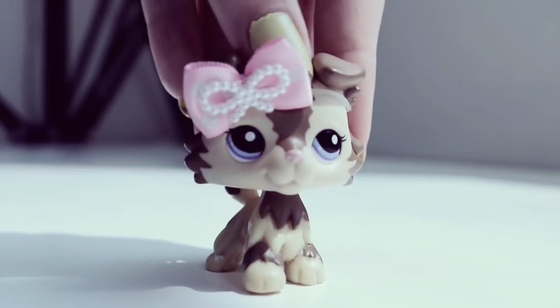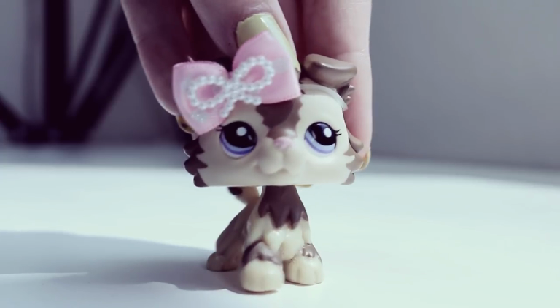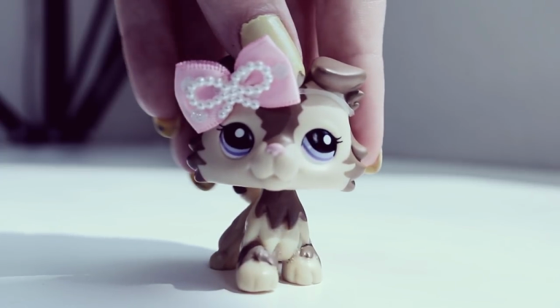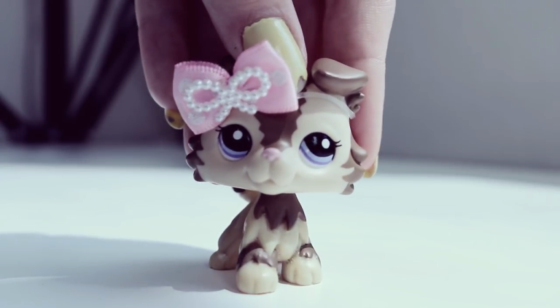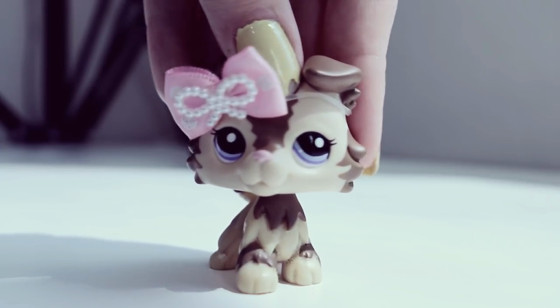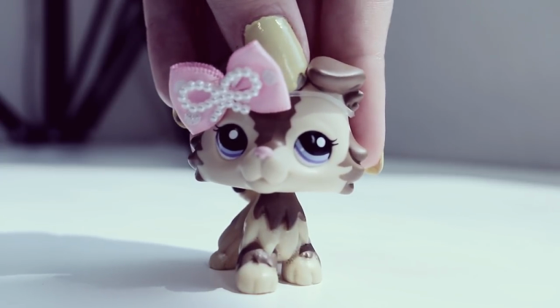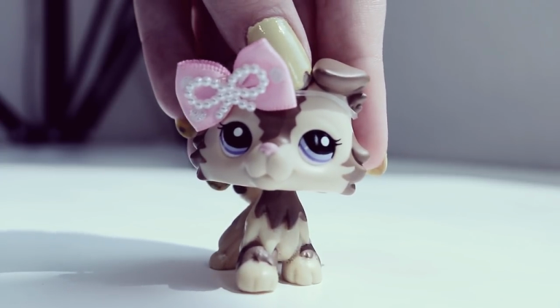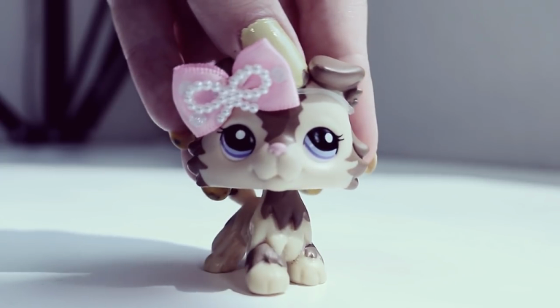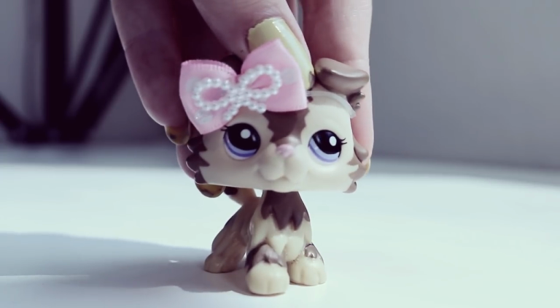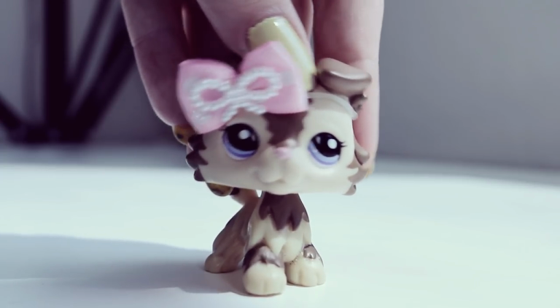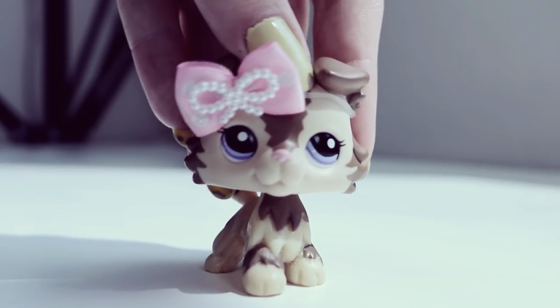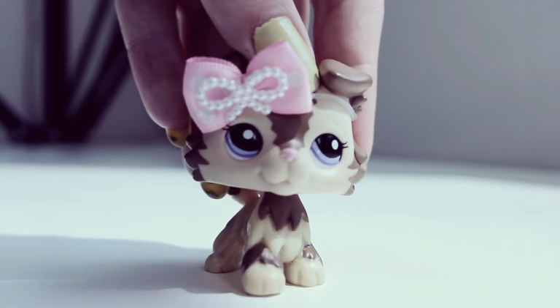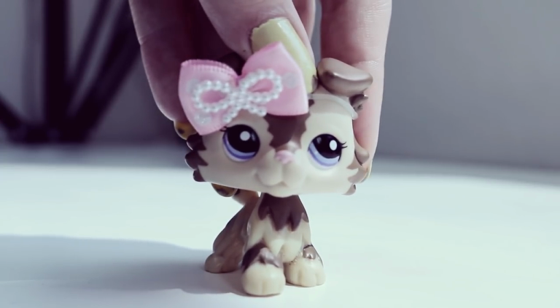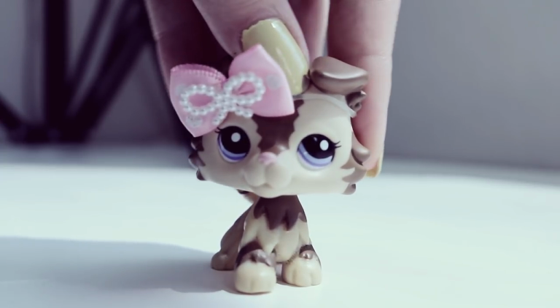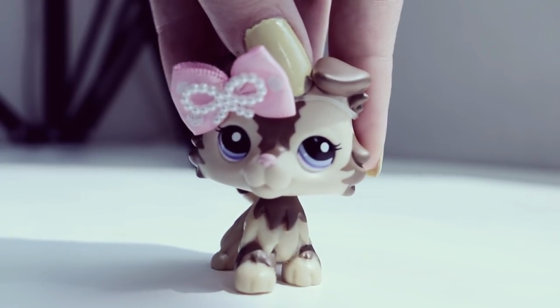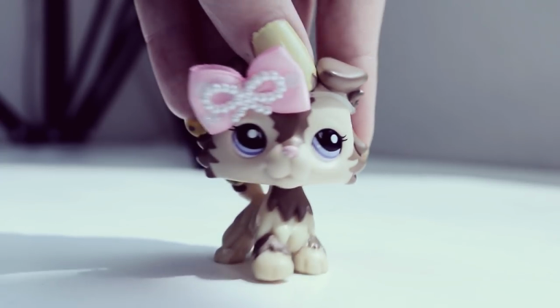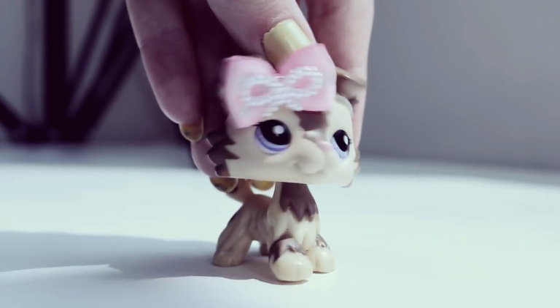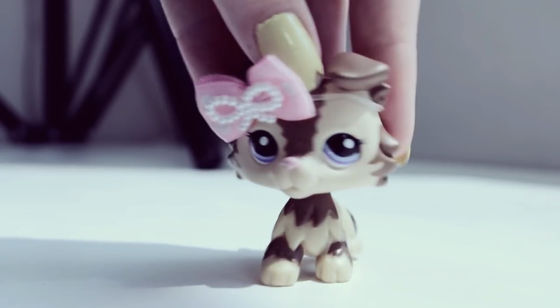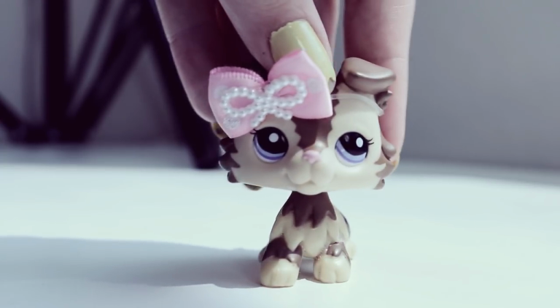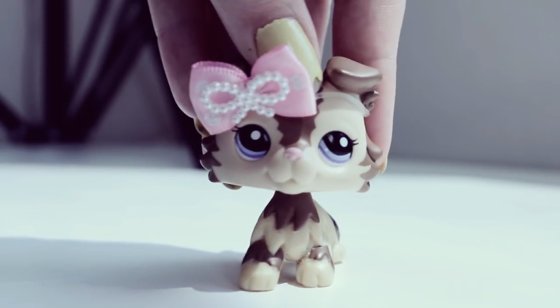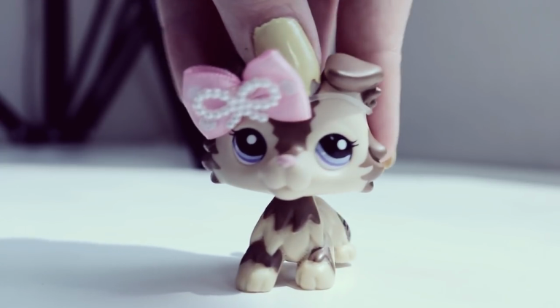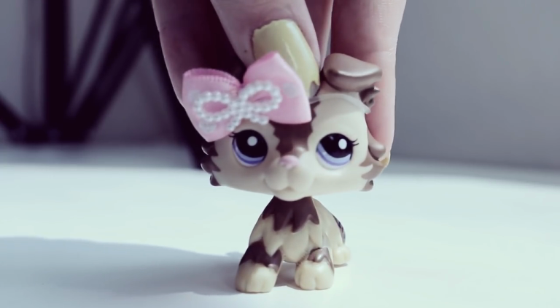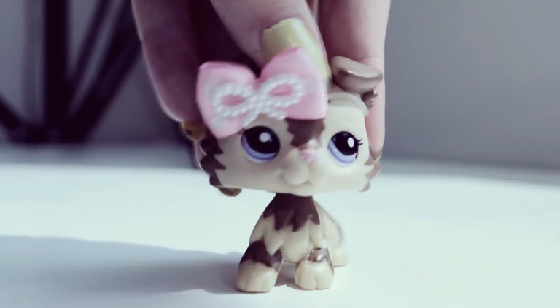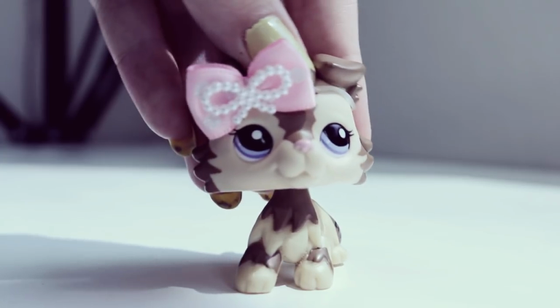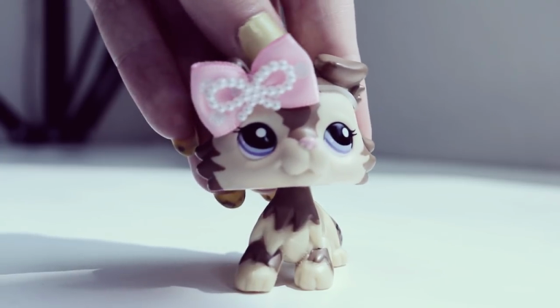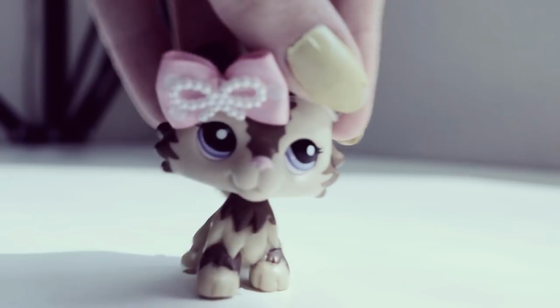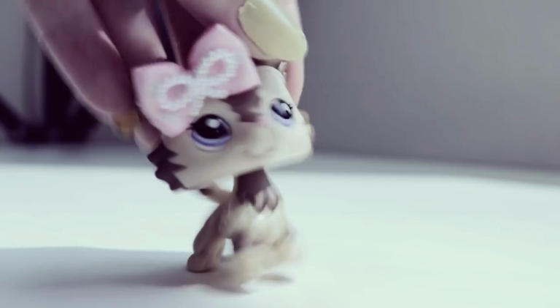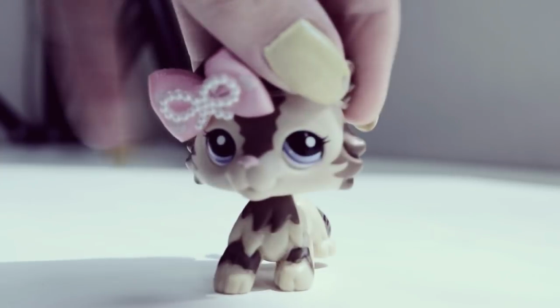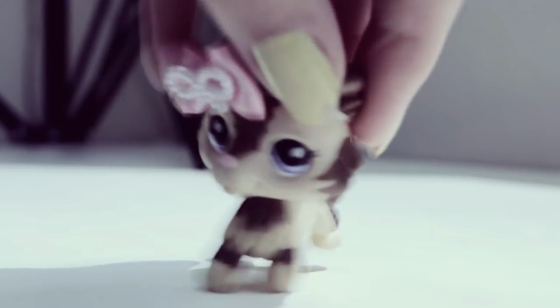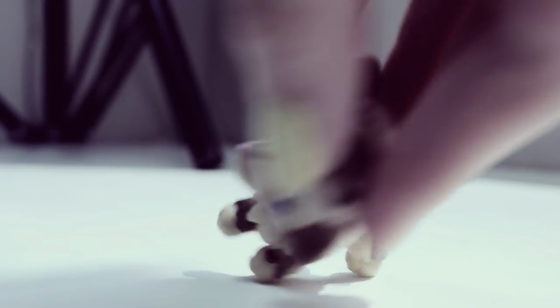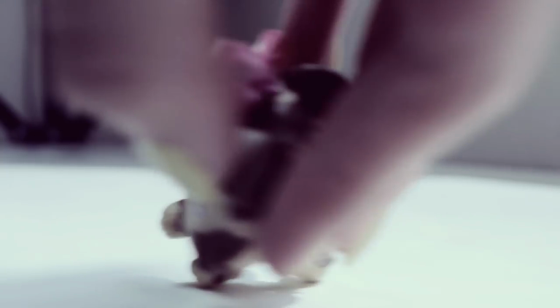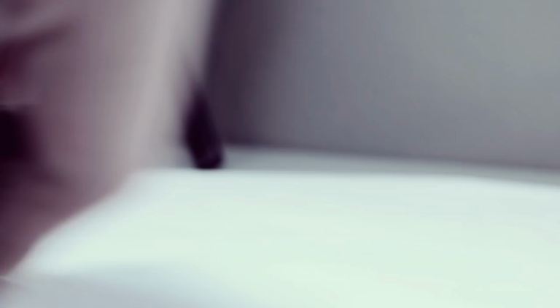I'd just like to say that I will be making a studio tour once it is a hundred percent finished. So let's get going!